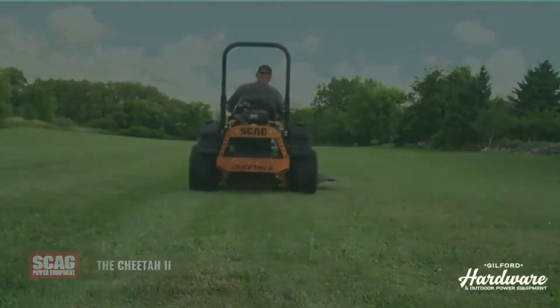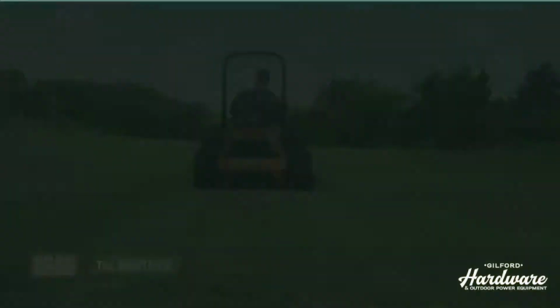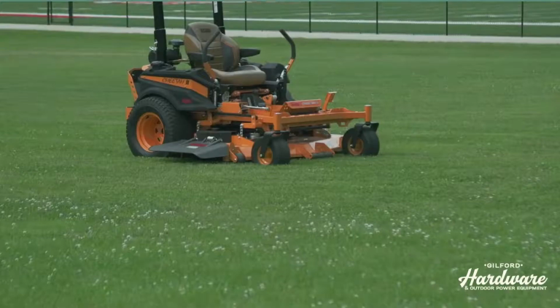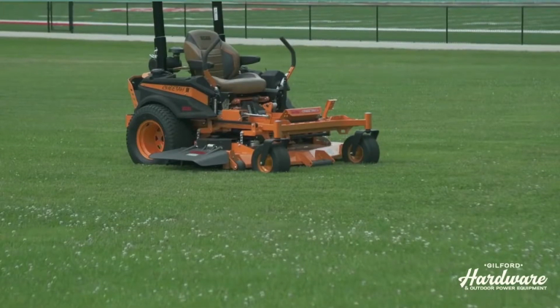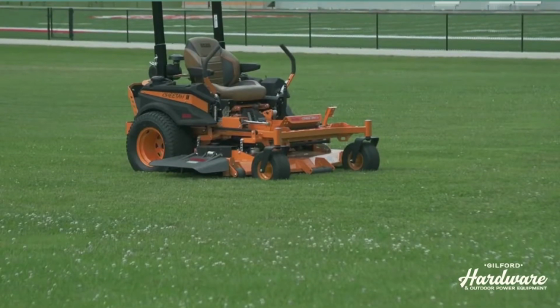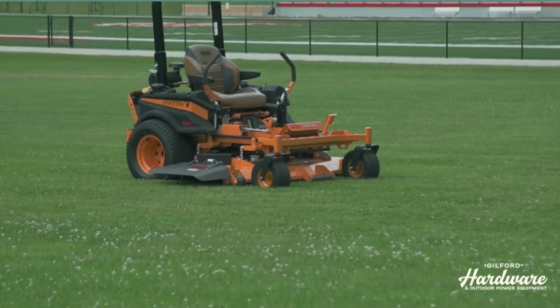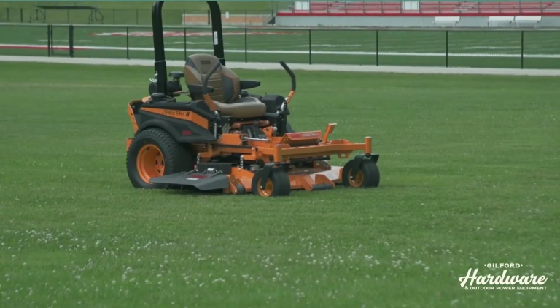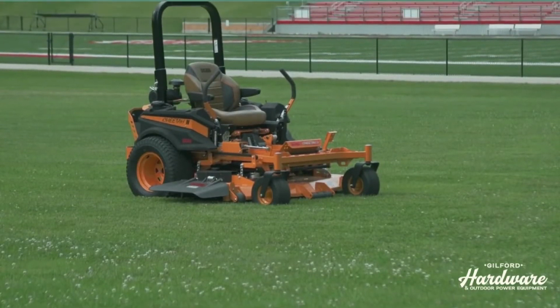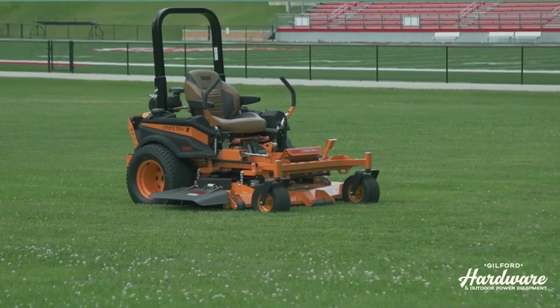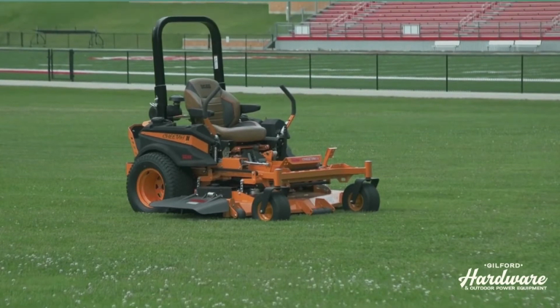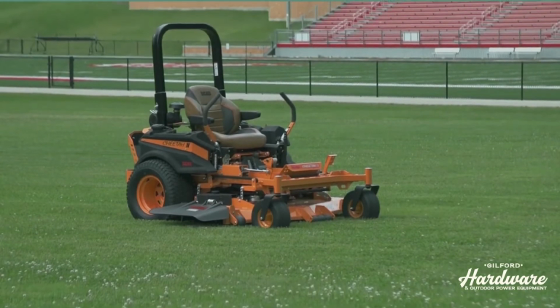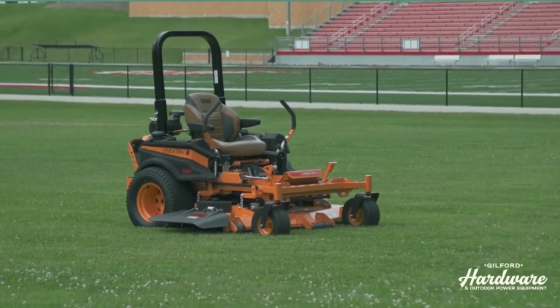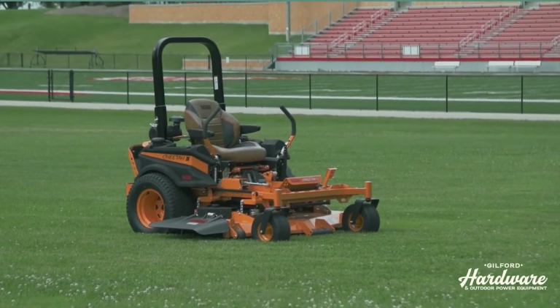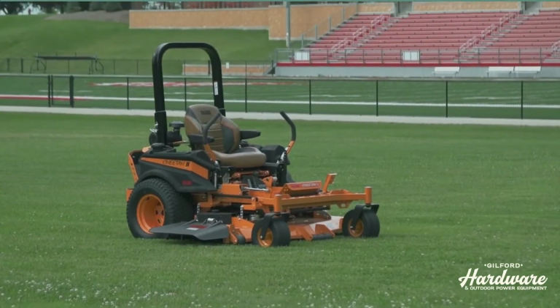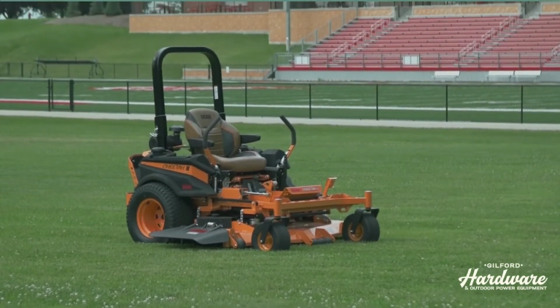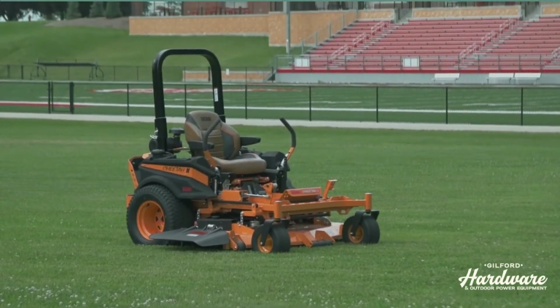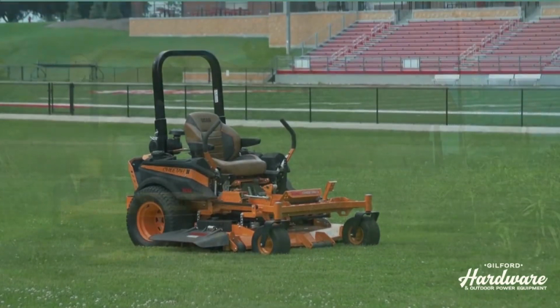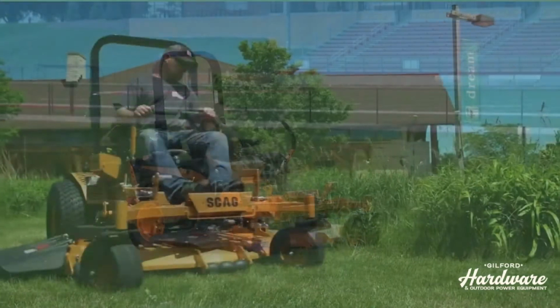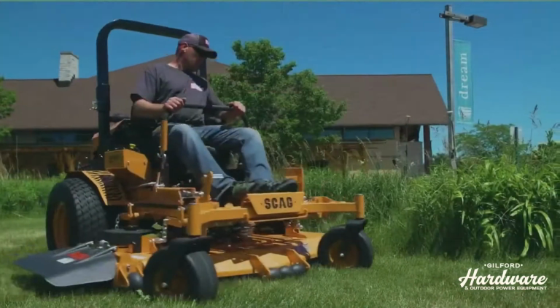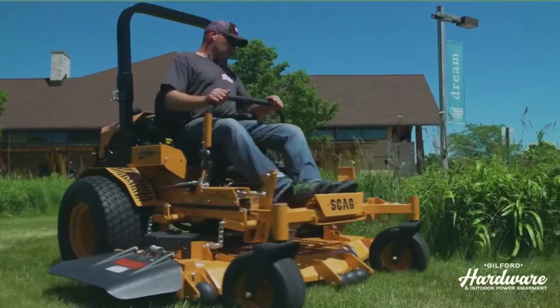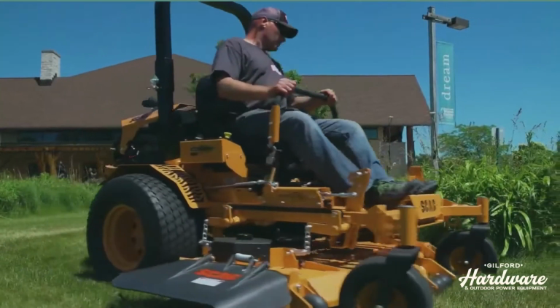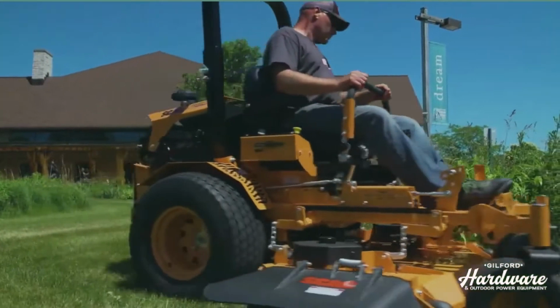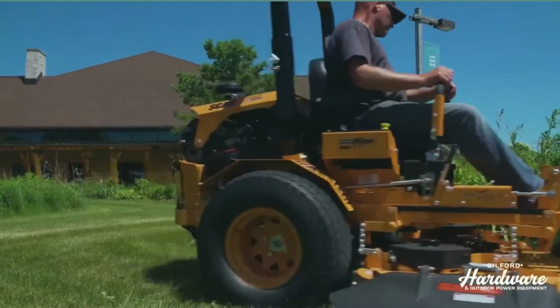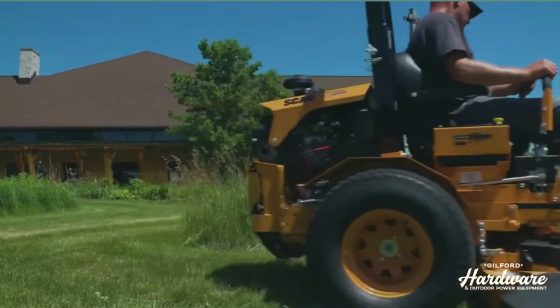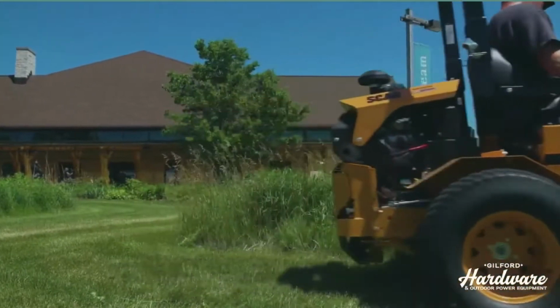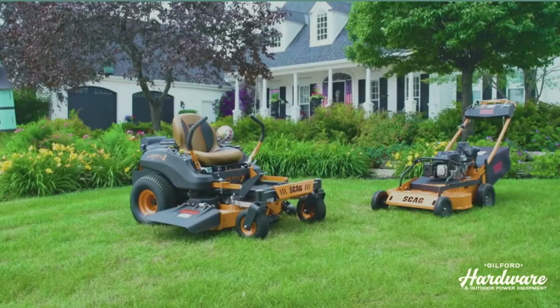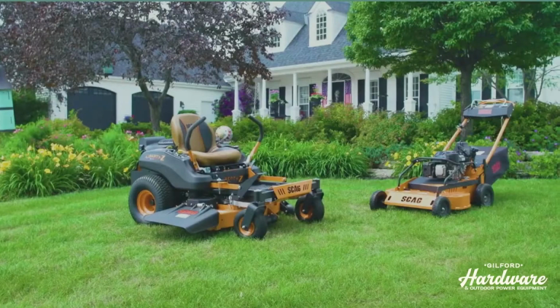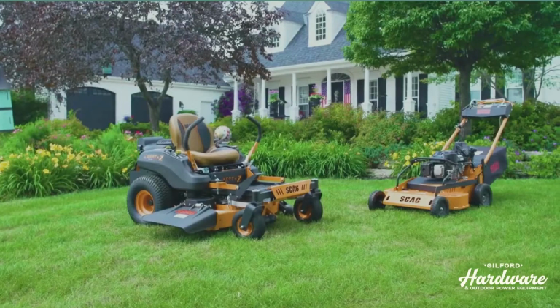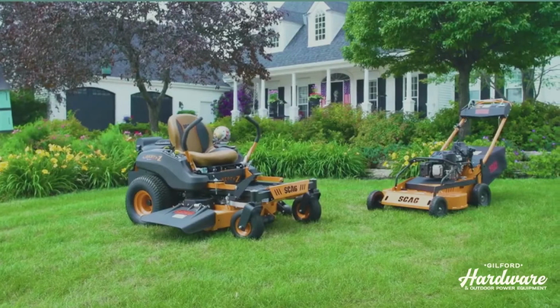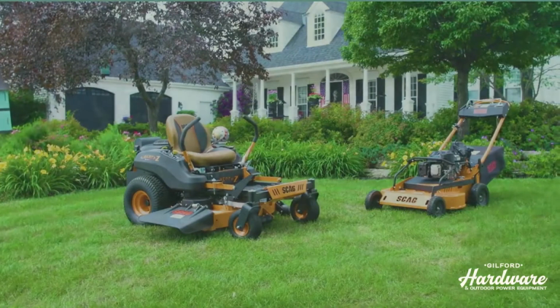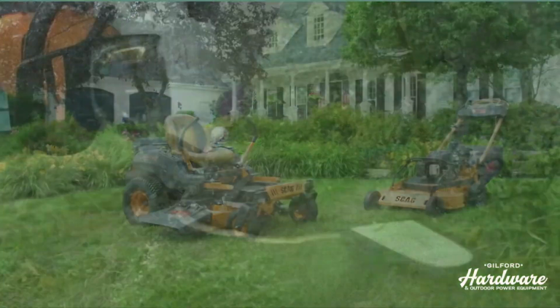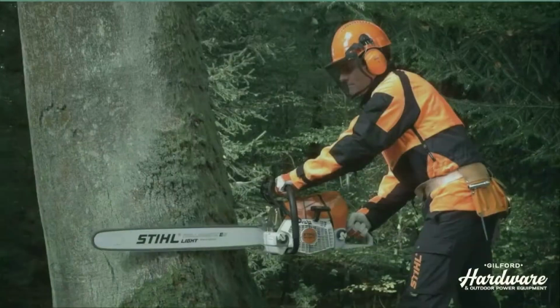The Scag Cheetah 2 is built to put more jobs in your day — trusted by lawn care pros. Now it's time to do it.